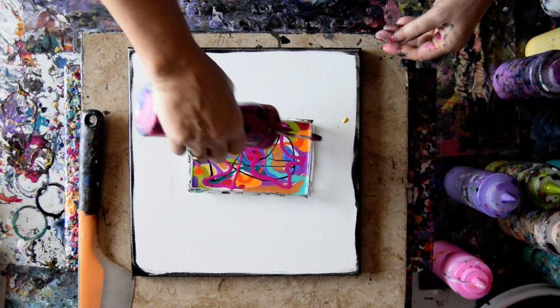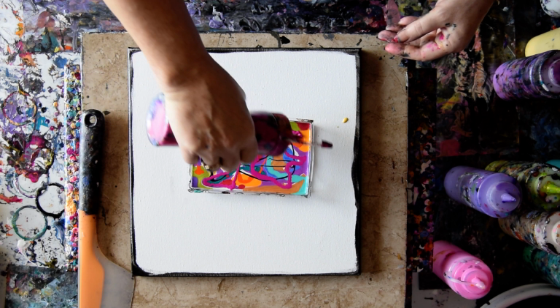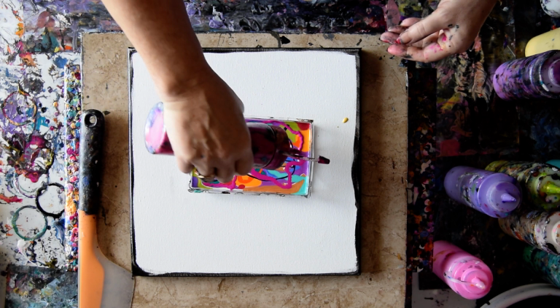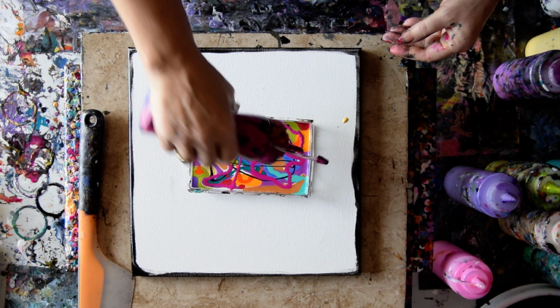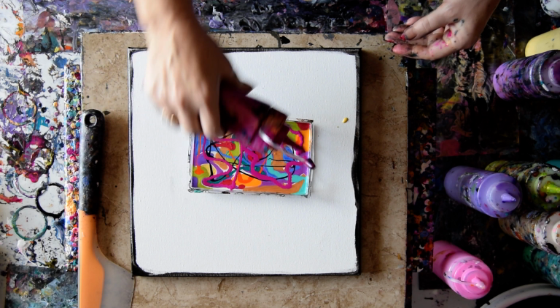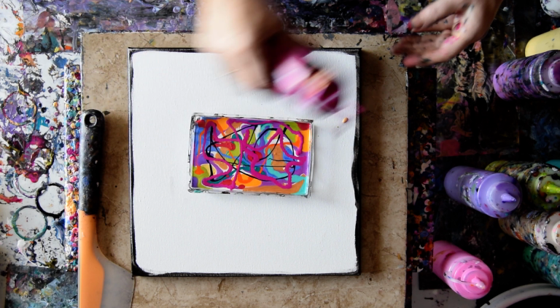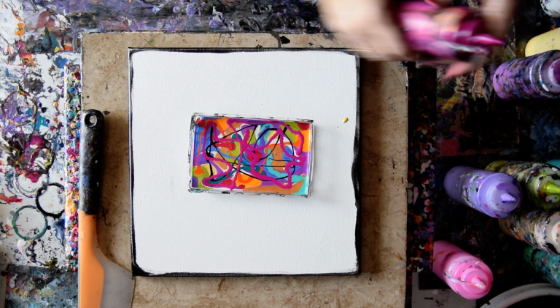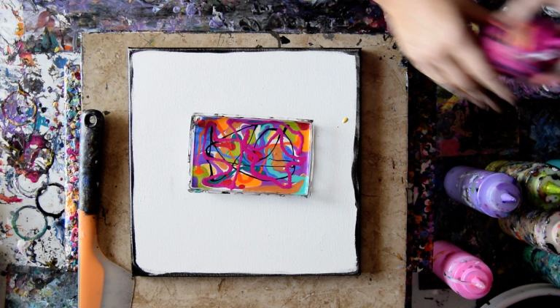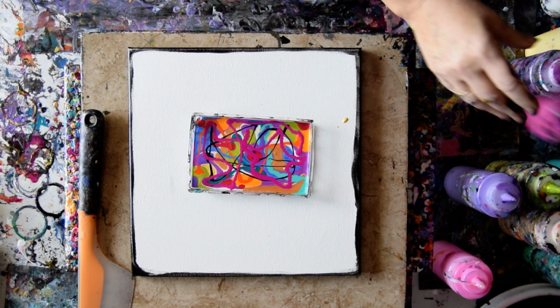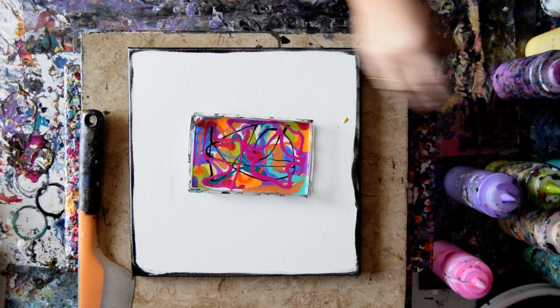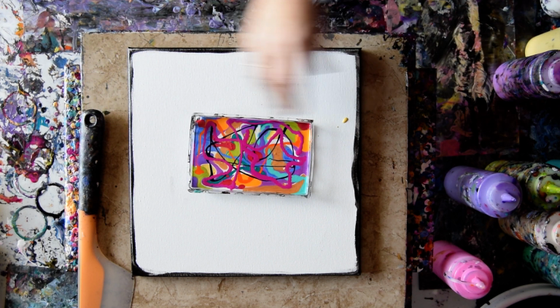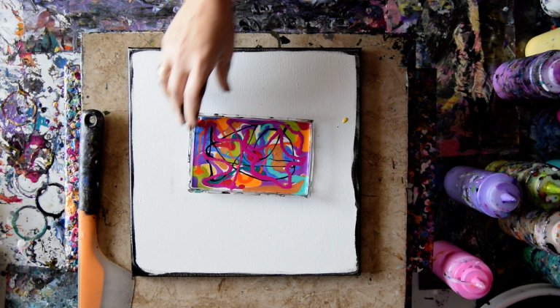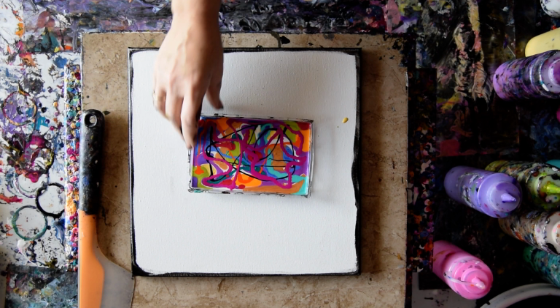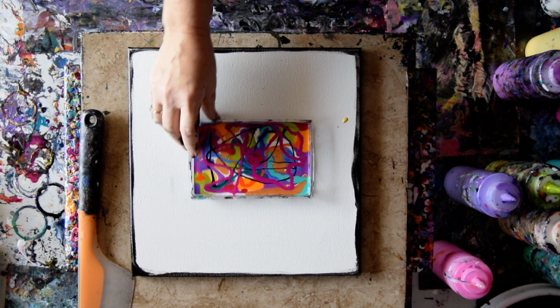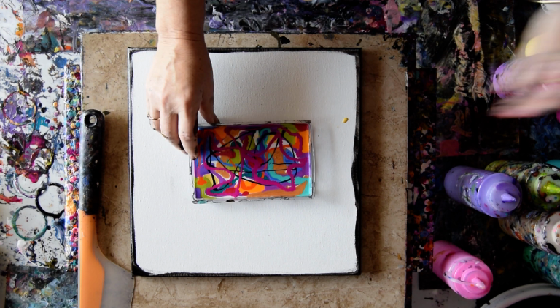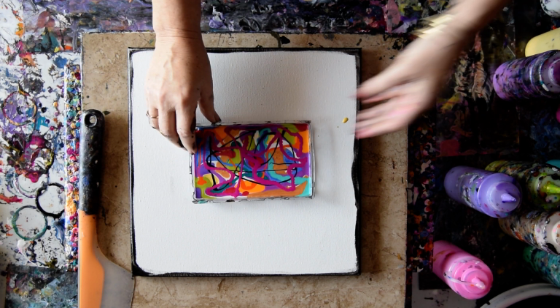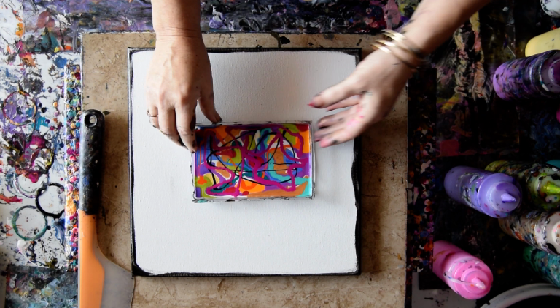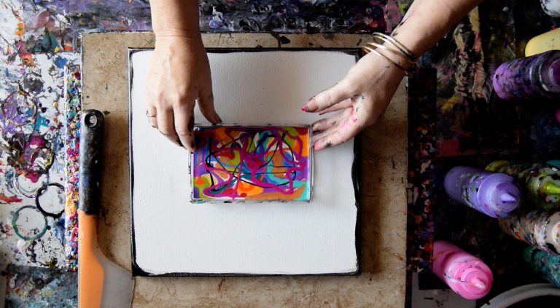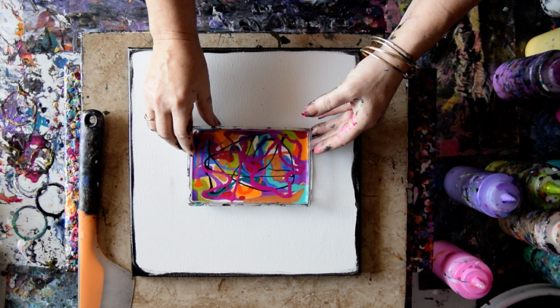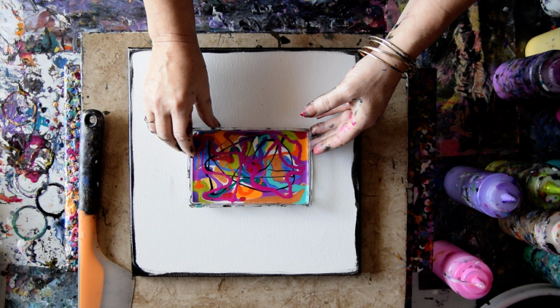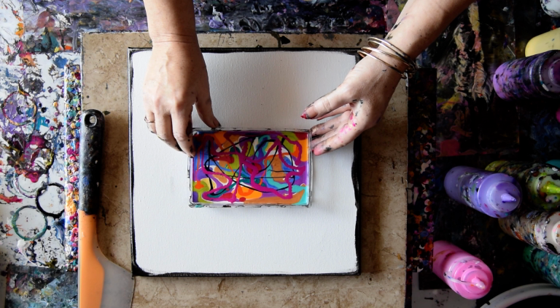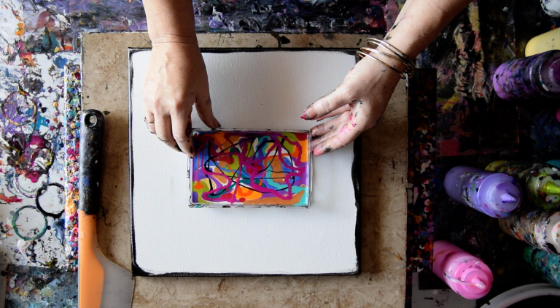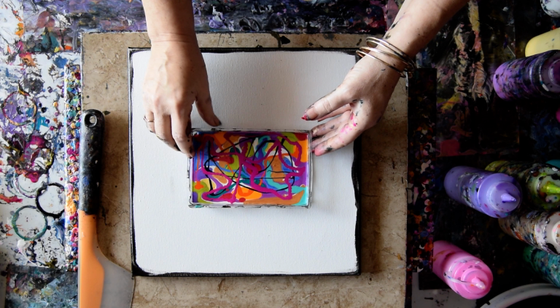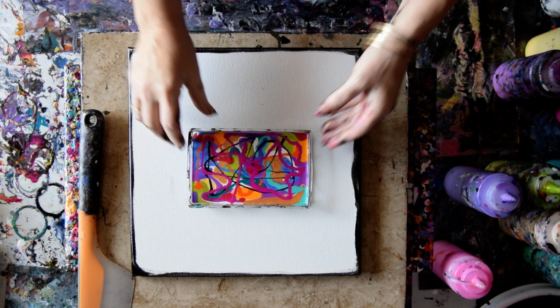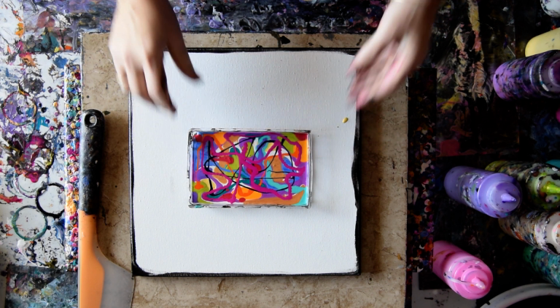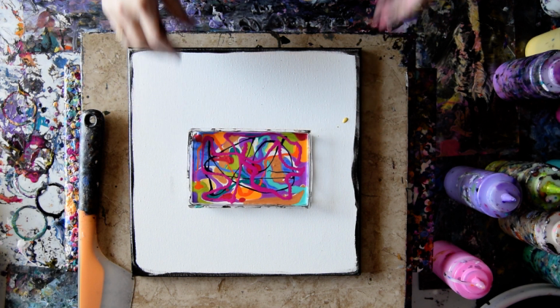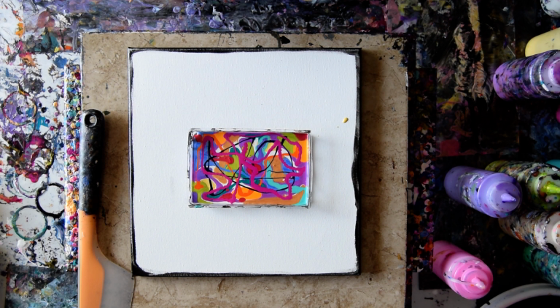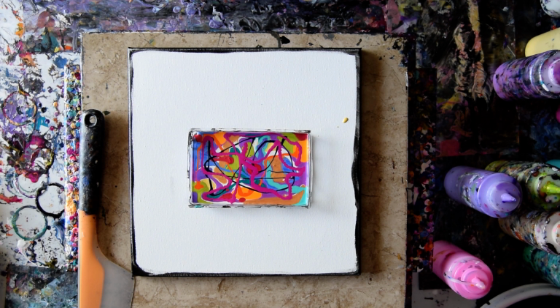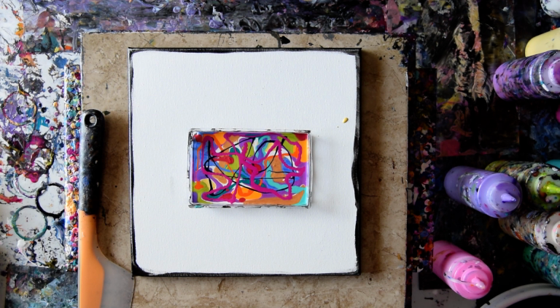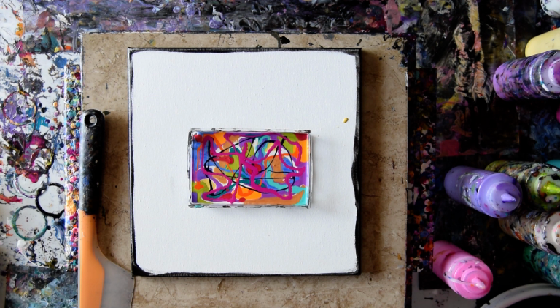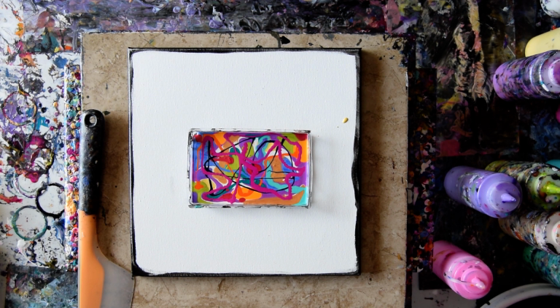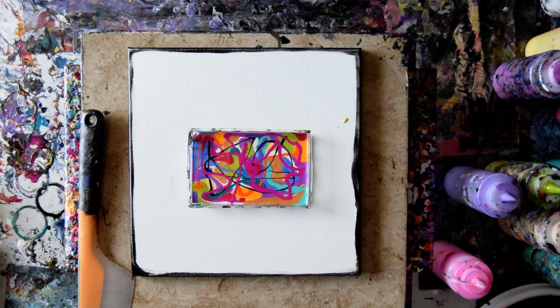Check that out — there is your little painting. I can zoom in on that and take a nice picture. Let's add some black to the canvas.